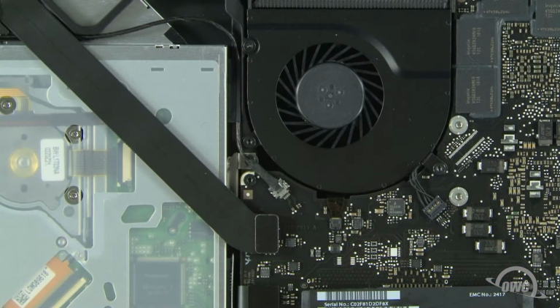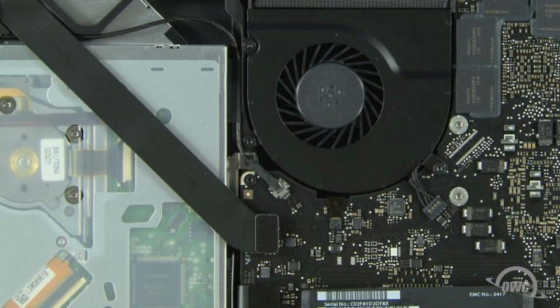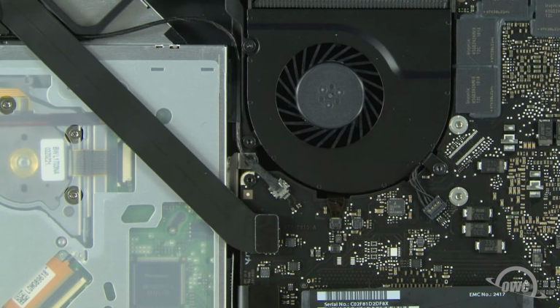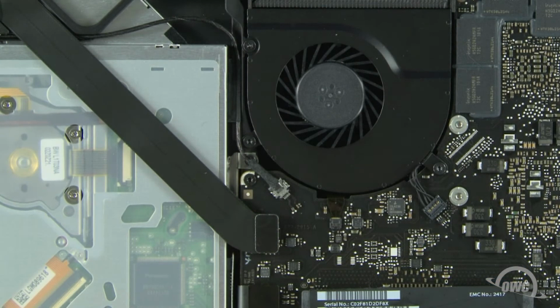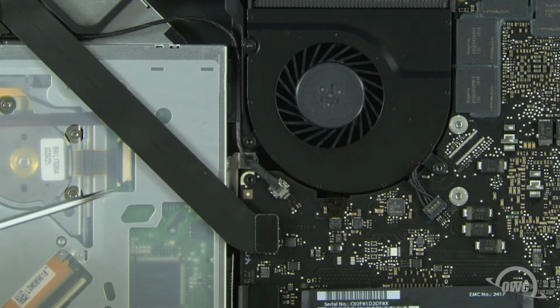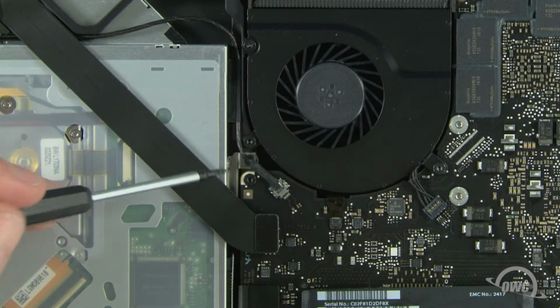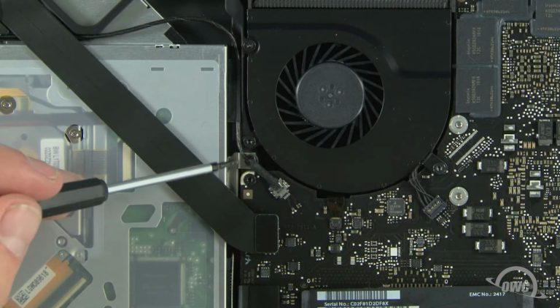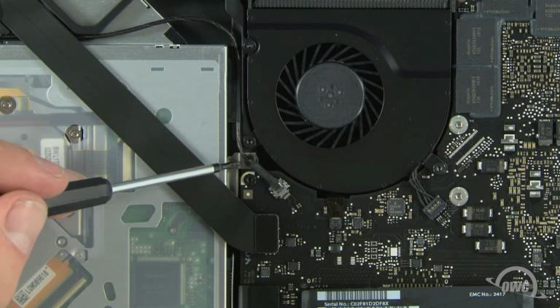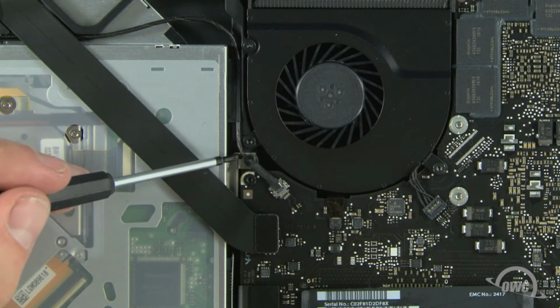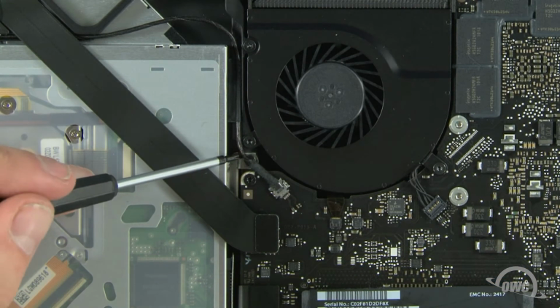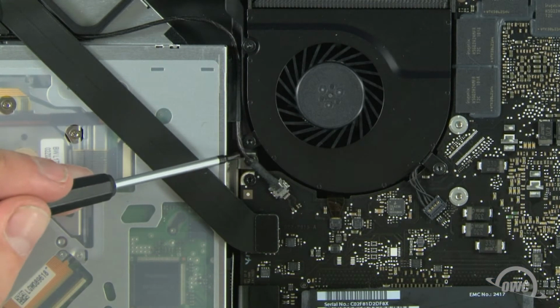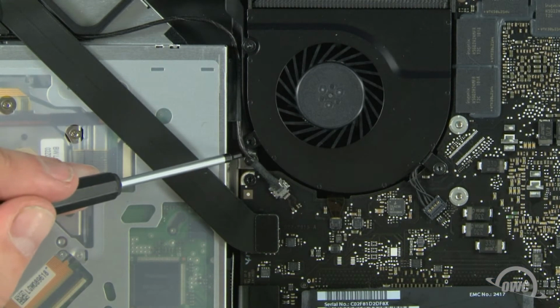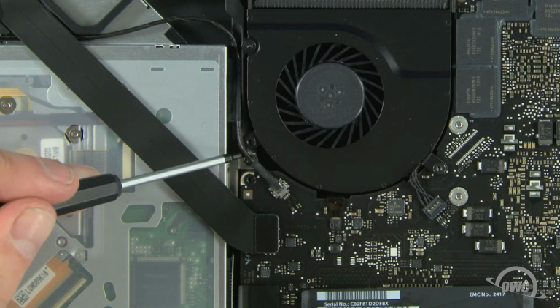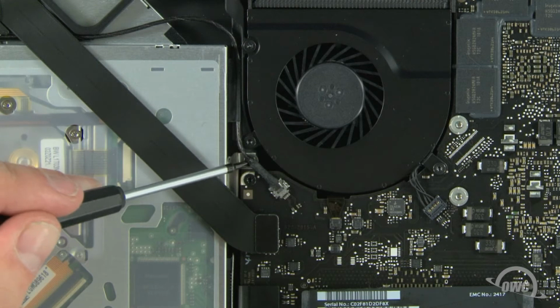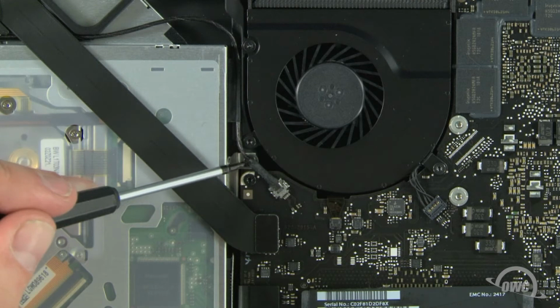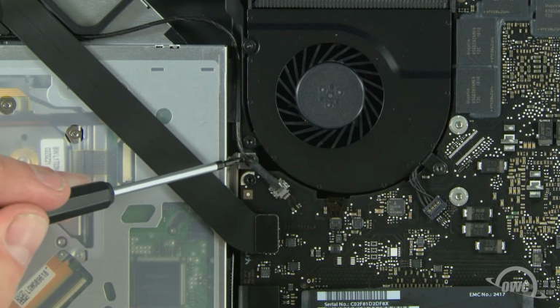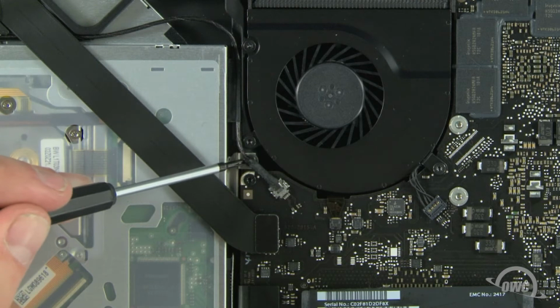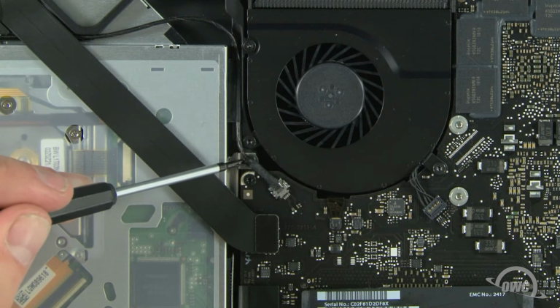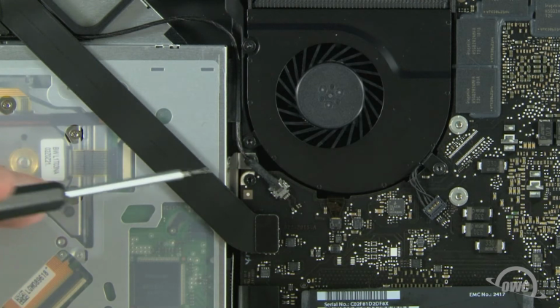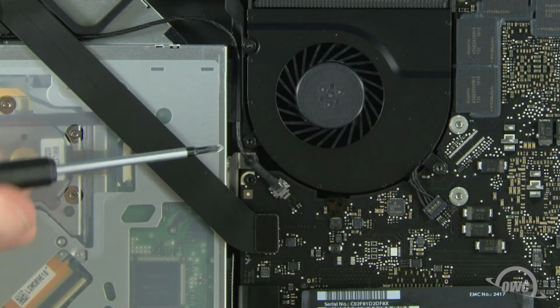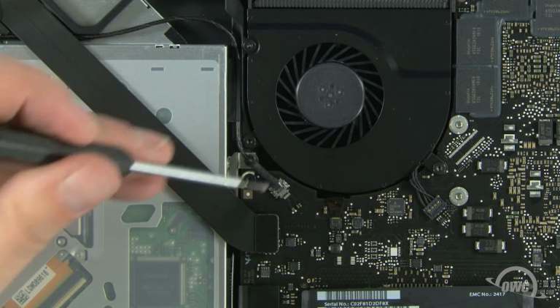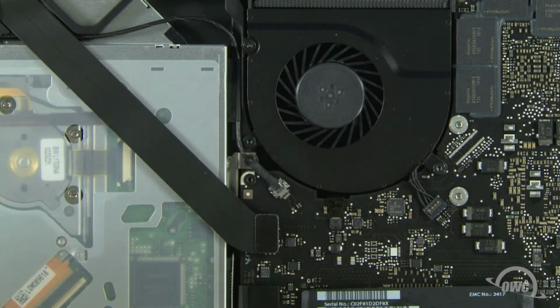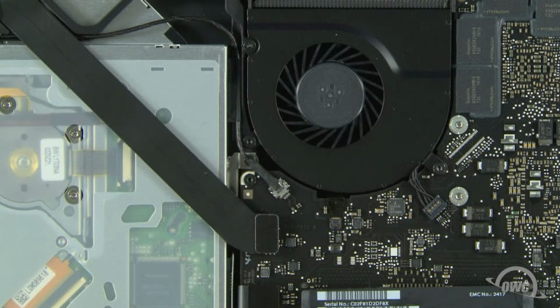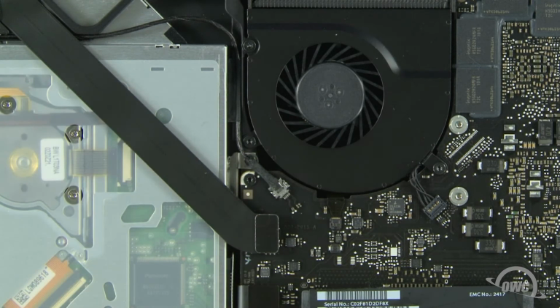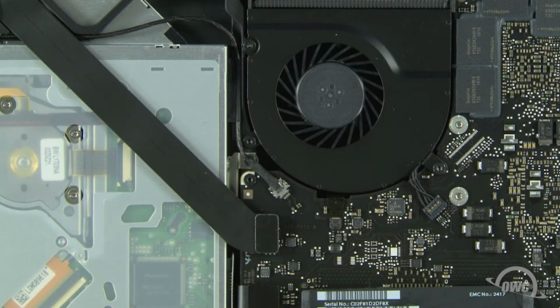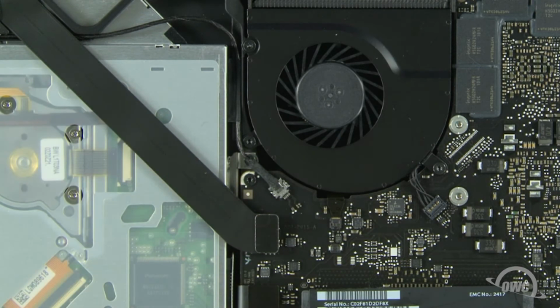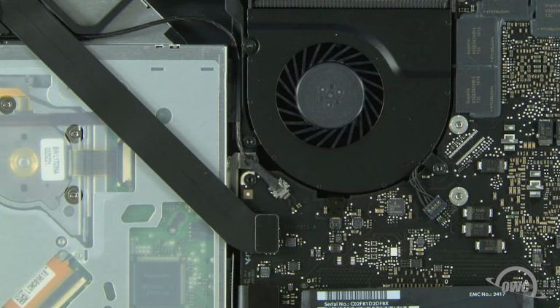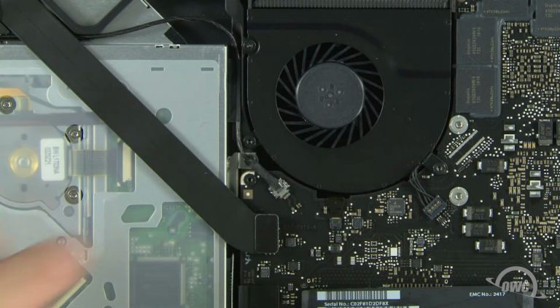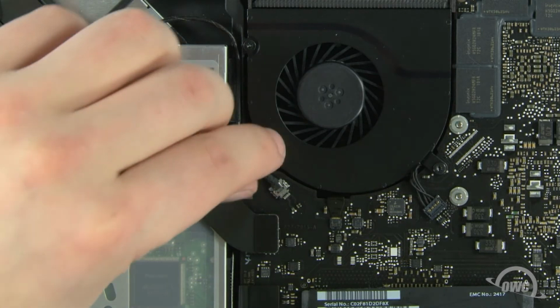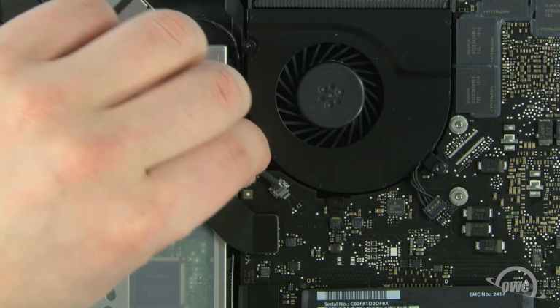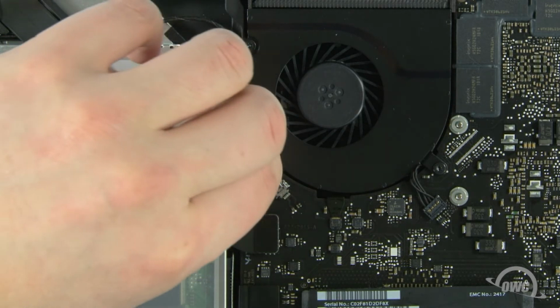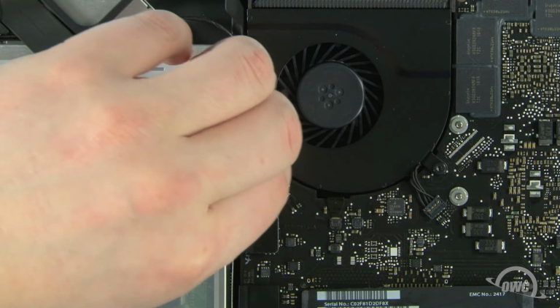The first screw we must remove is located here. To get at it, gently detach this cable.